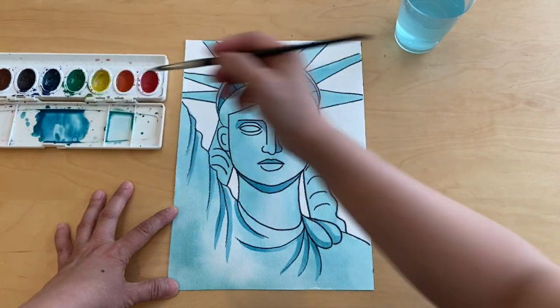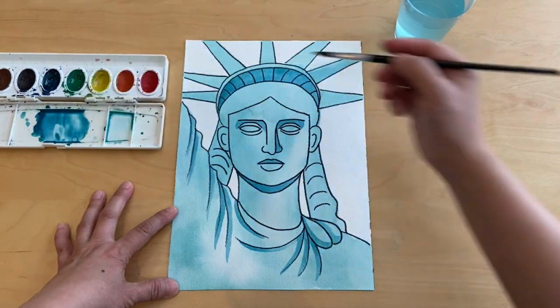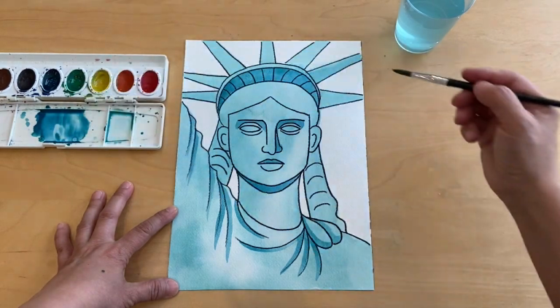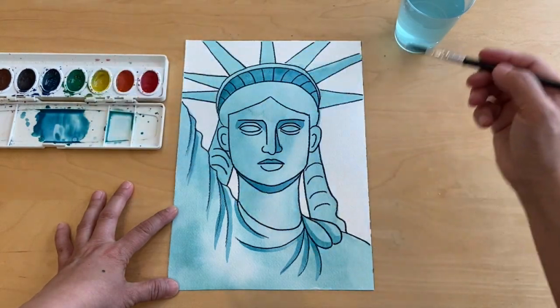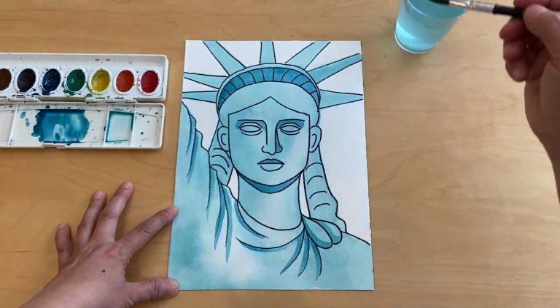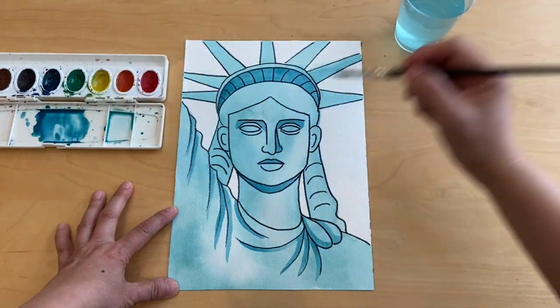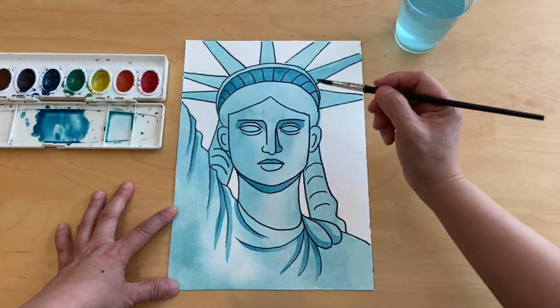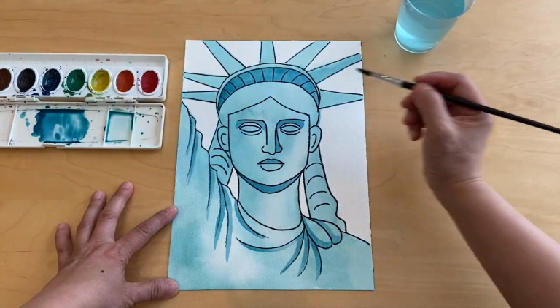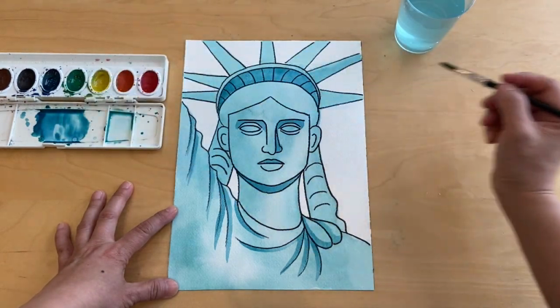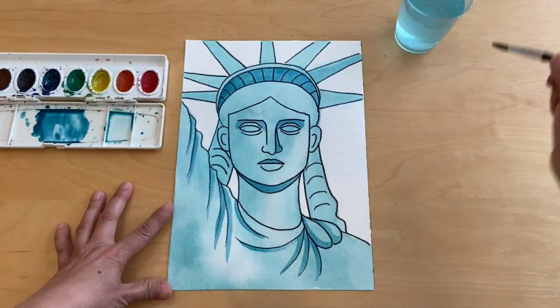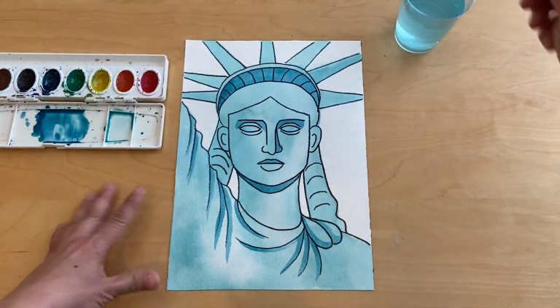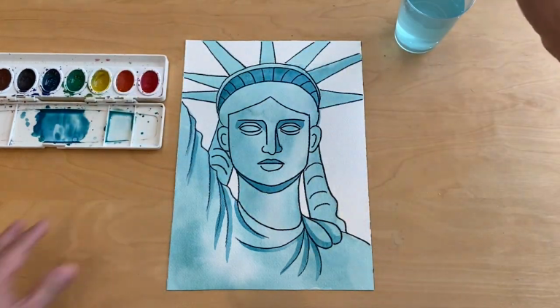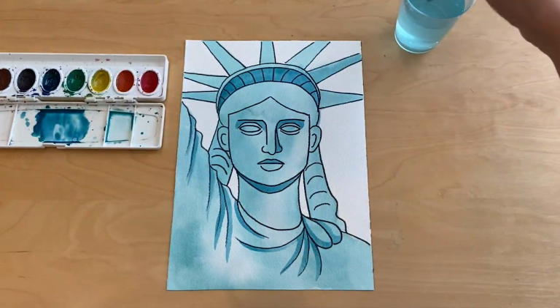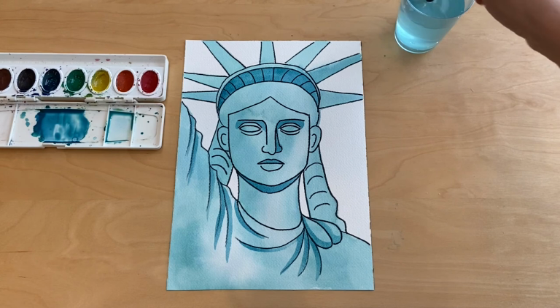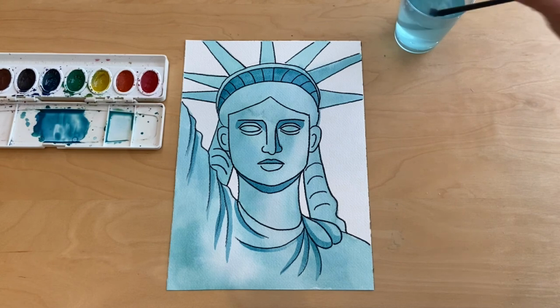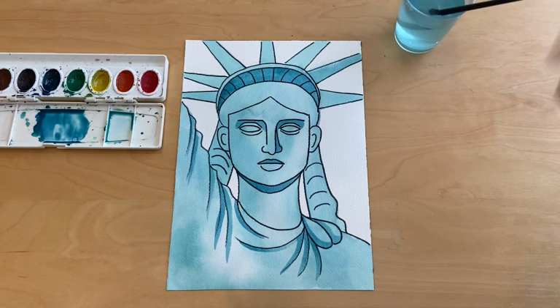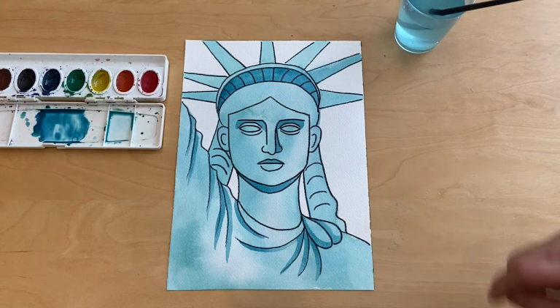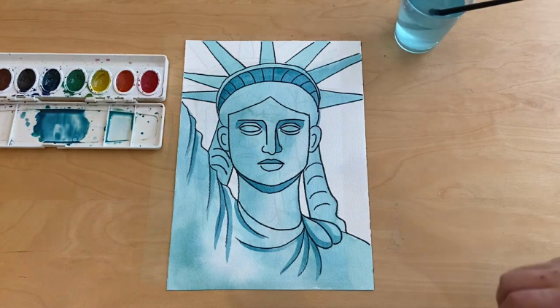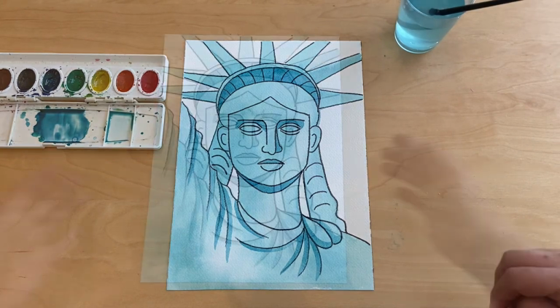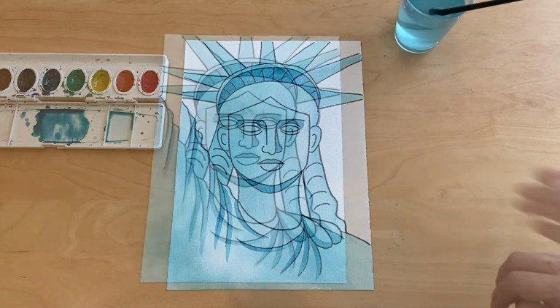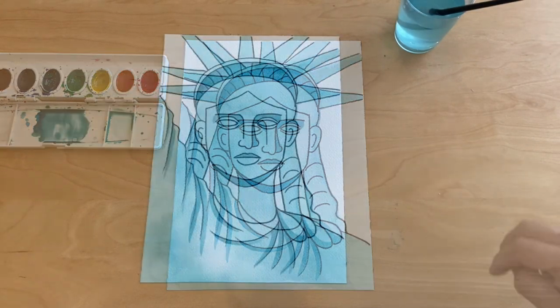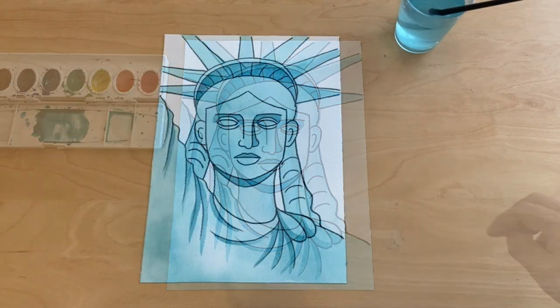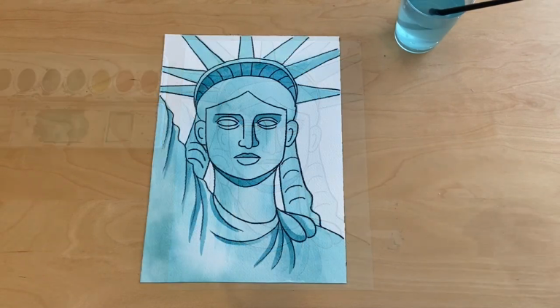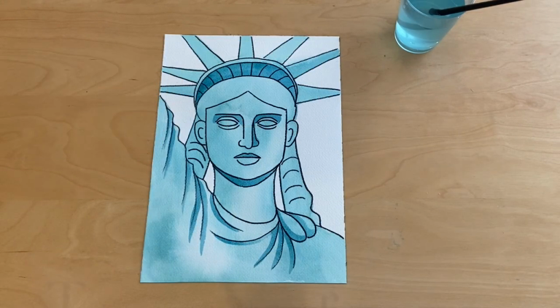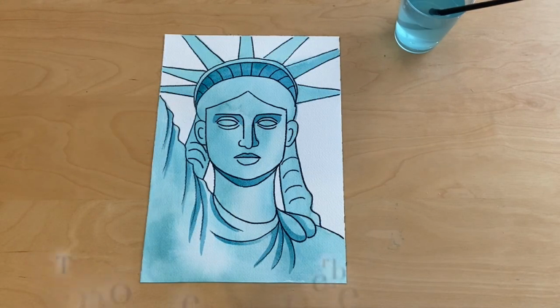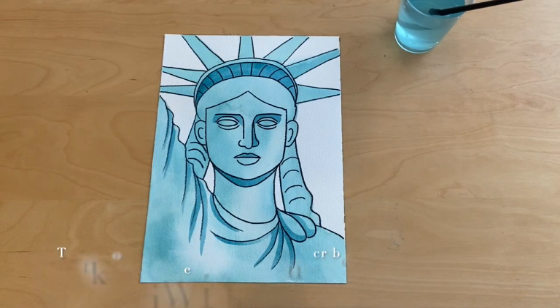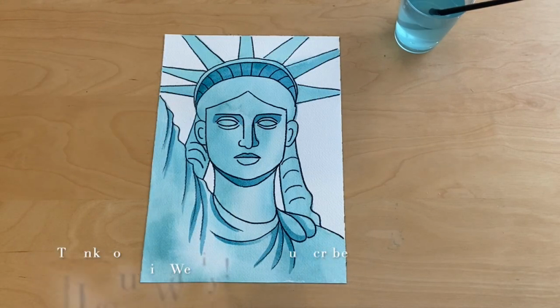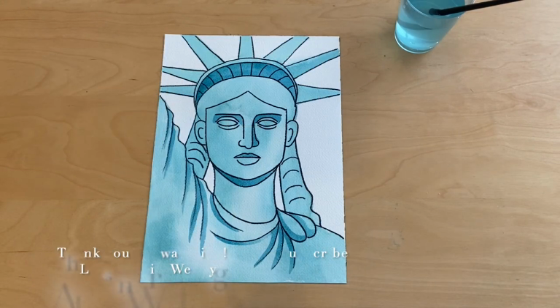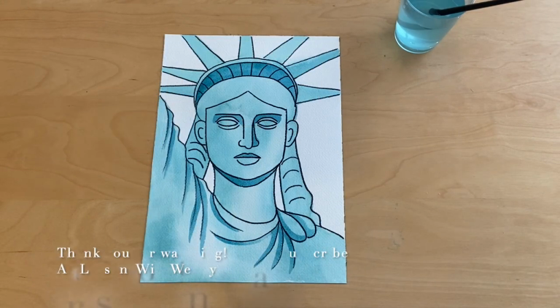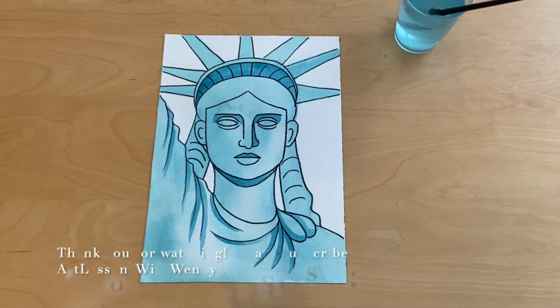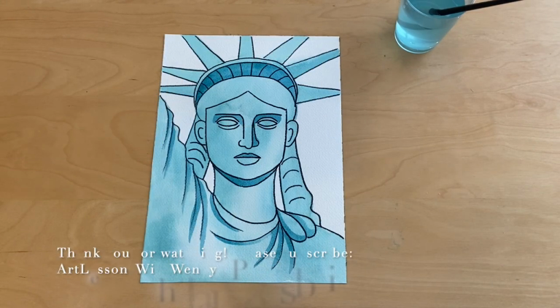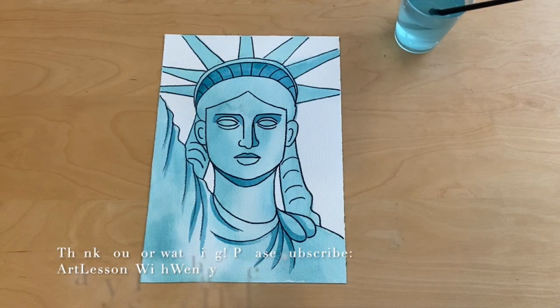And that's it, we're all done! Thank you for watching.